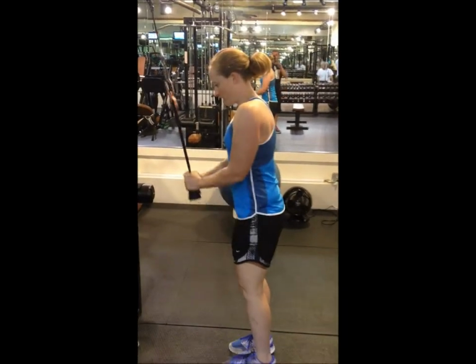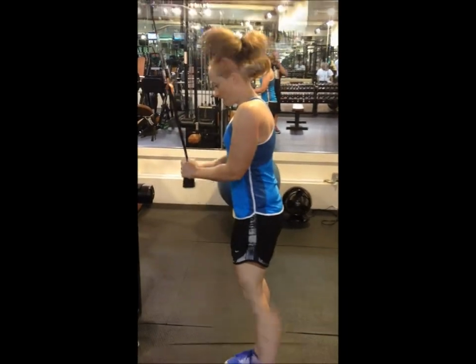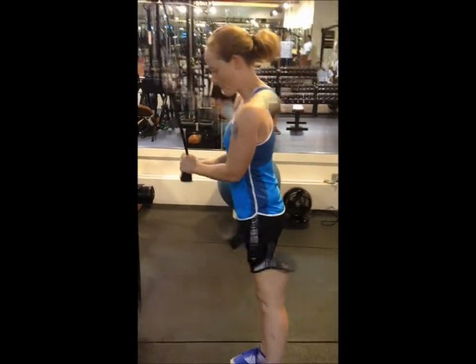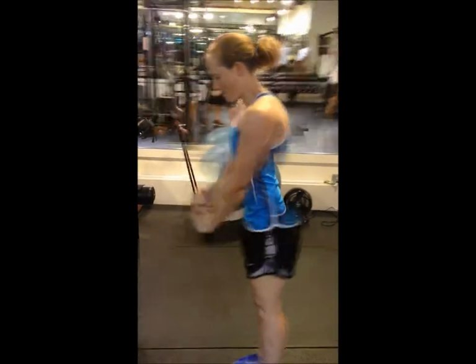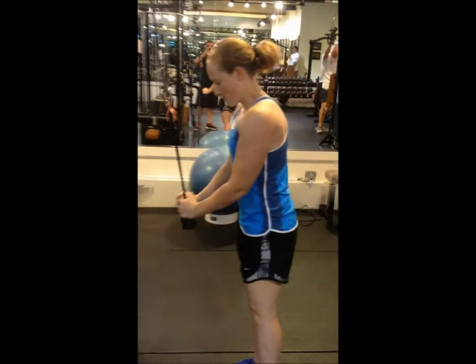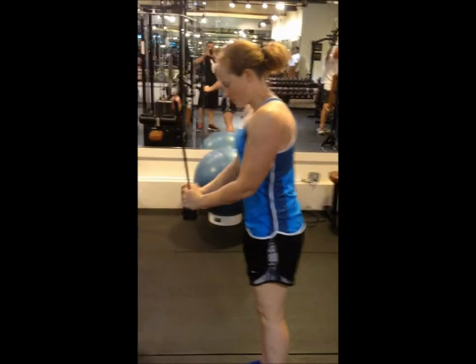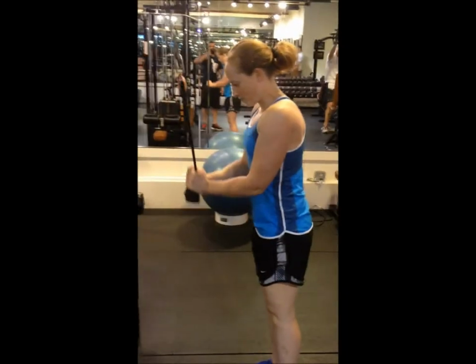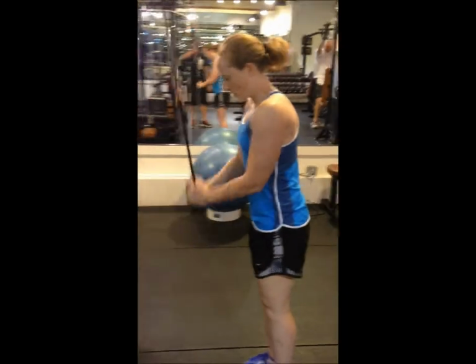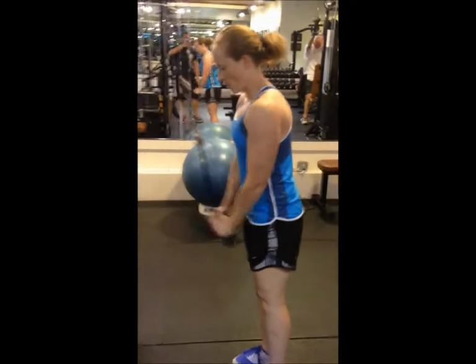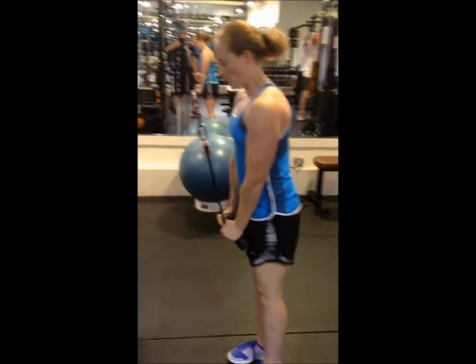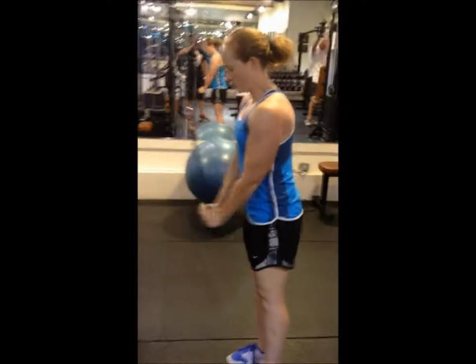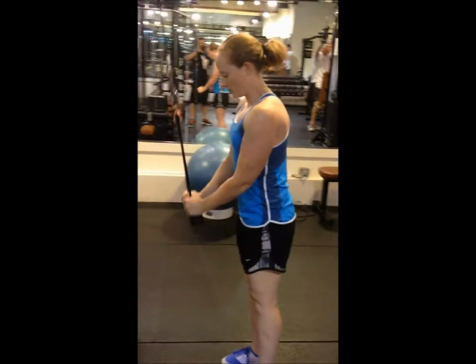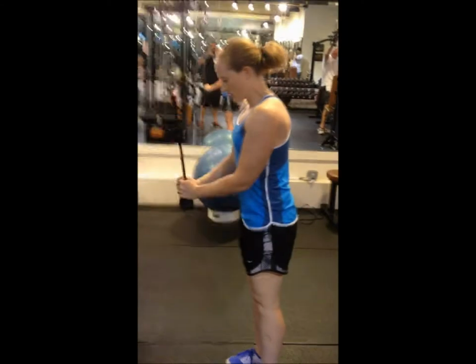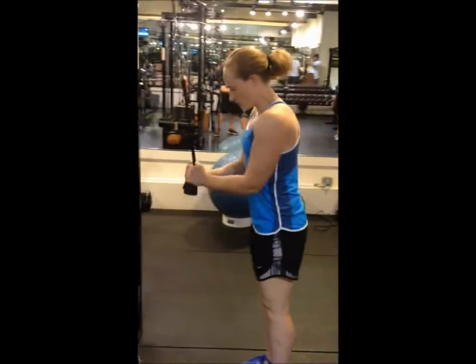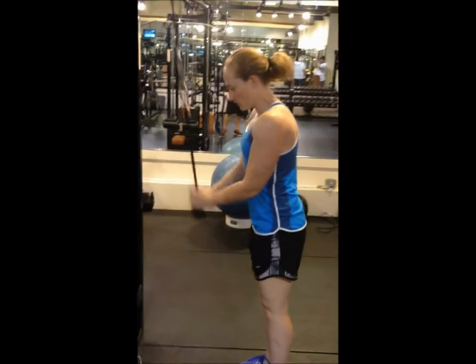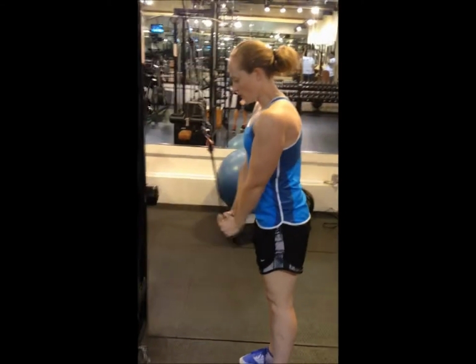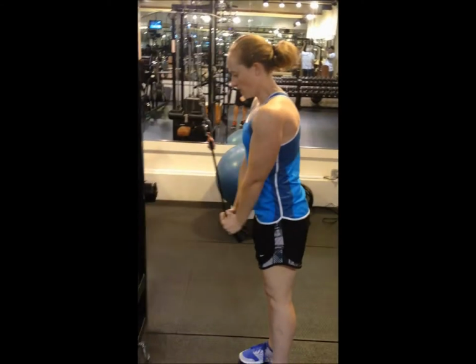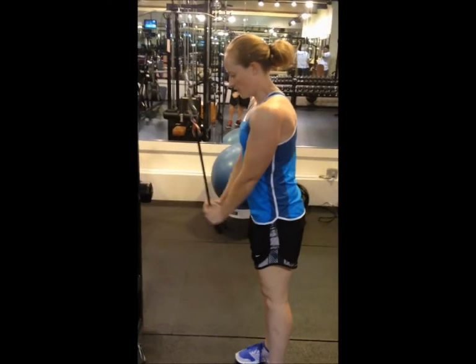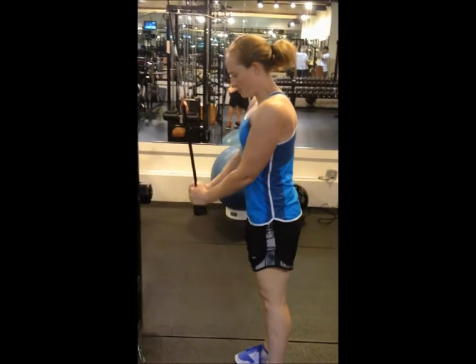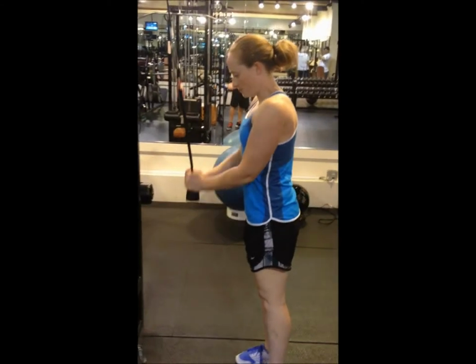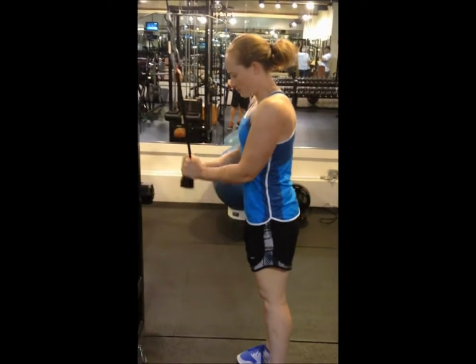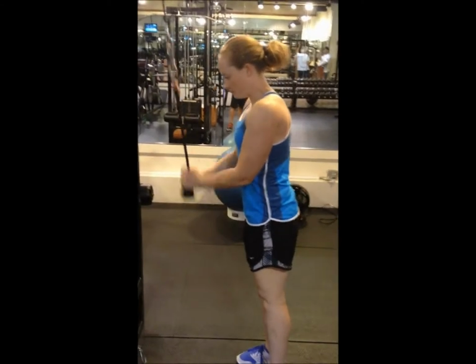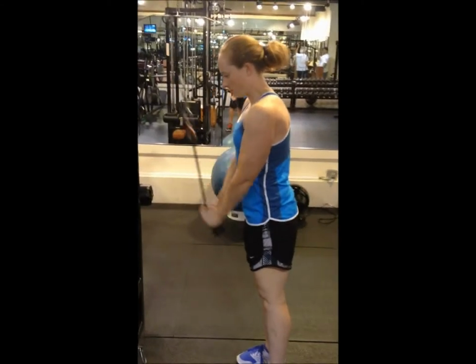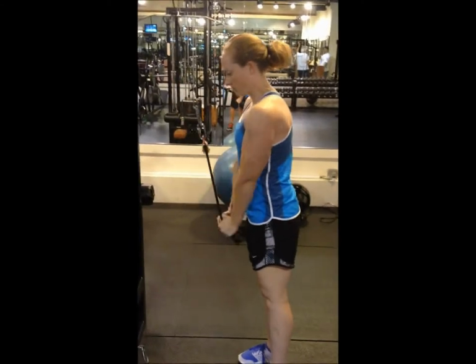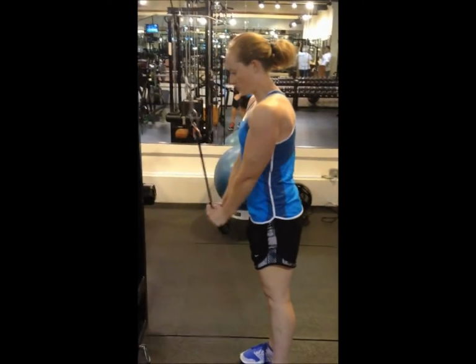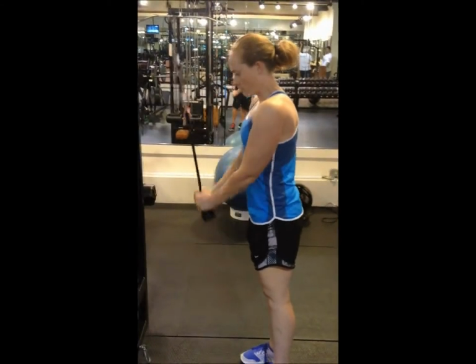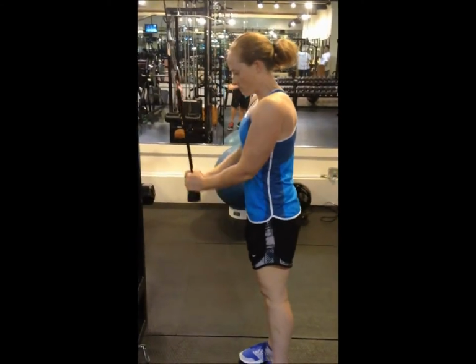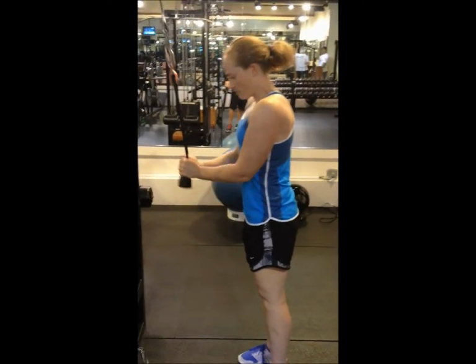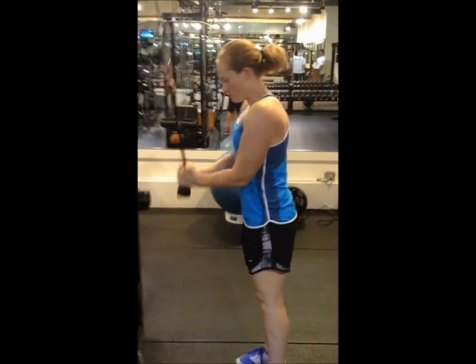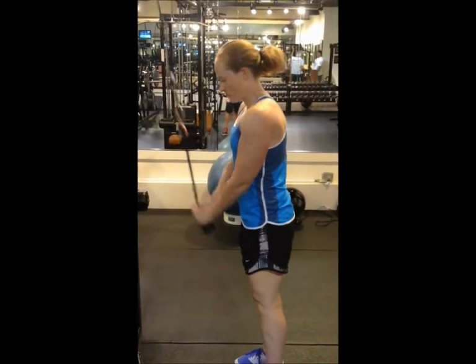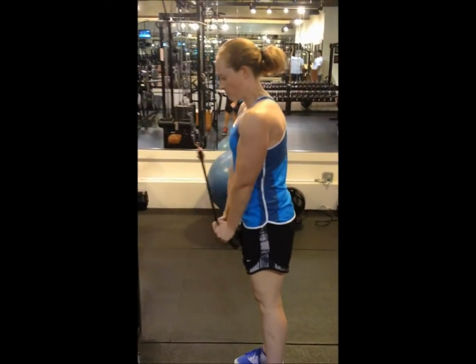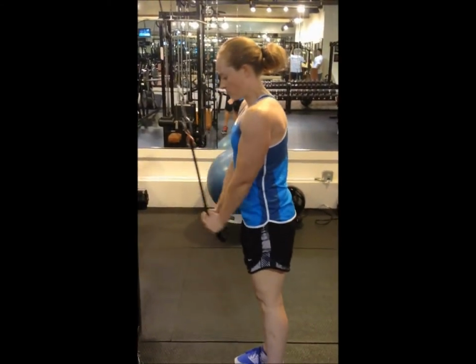Alright, we have Chris the Watcher performing a close grip press down now, keeping the hands together to hit a different area of the tricep.